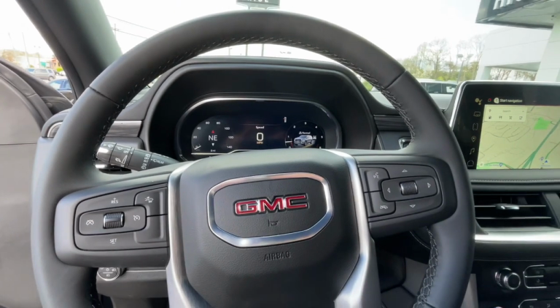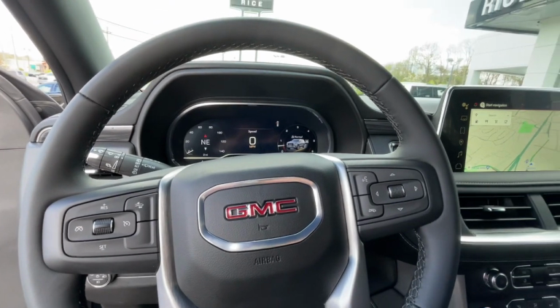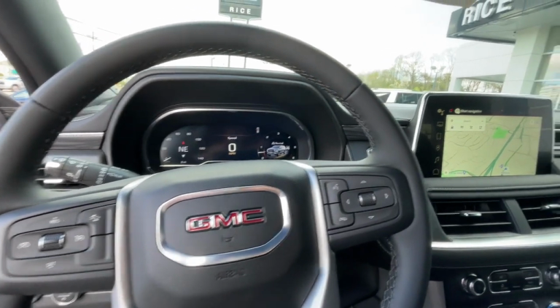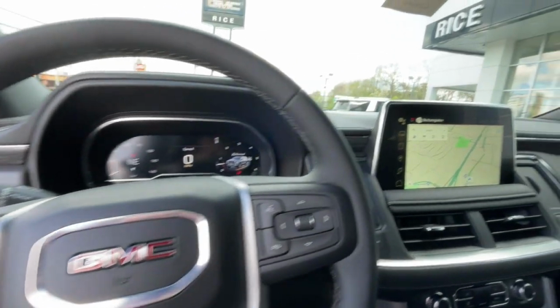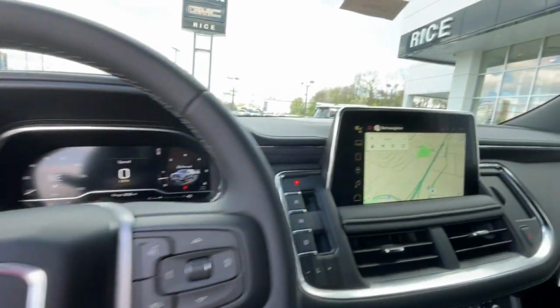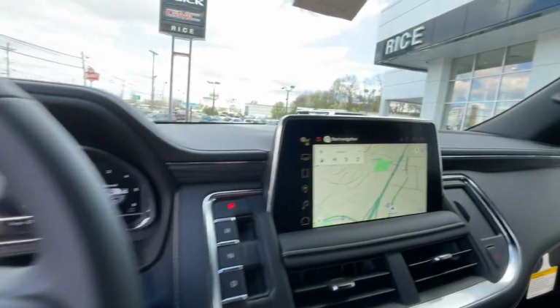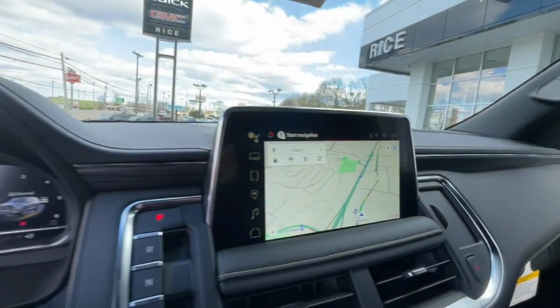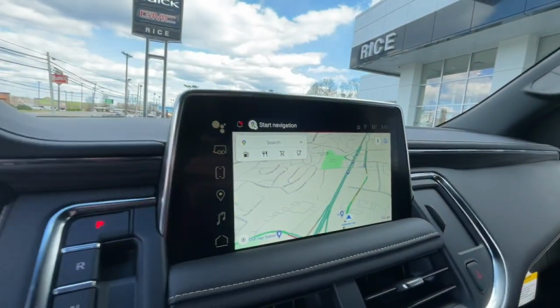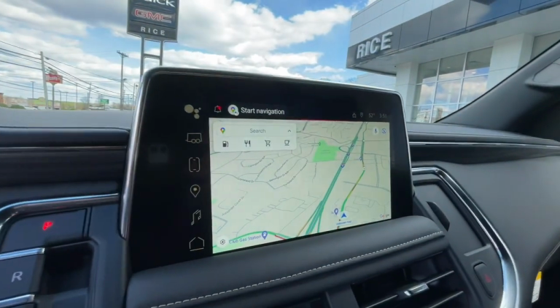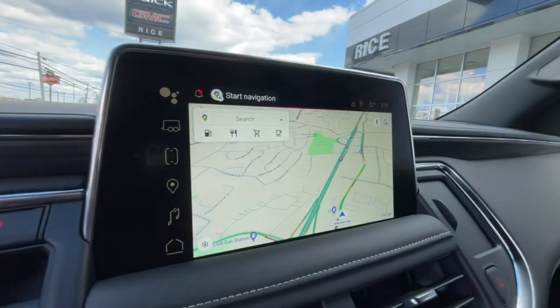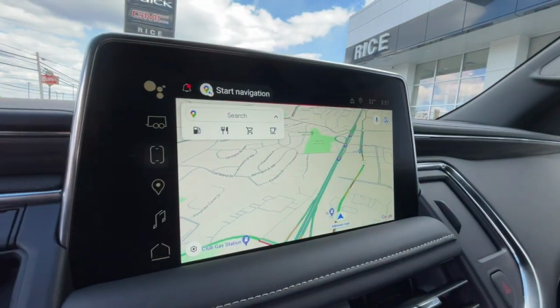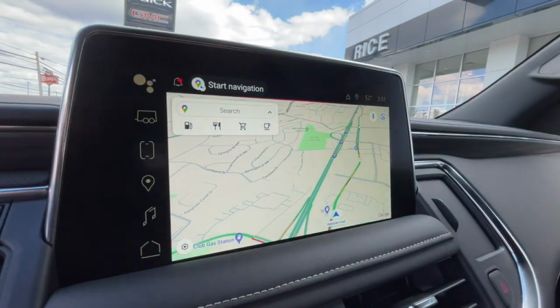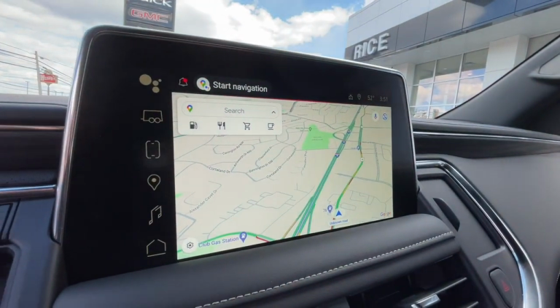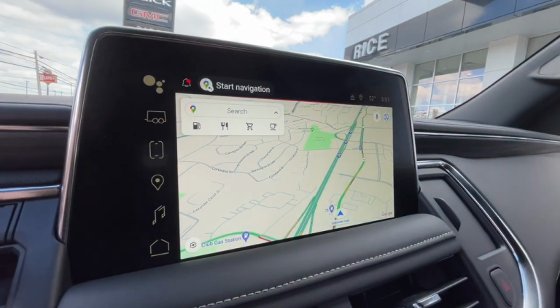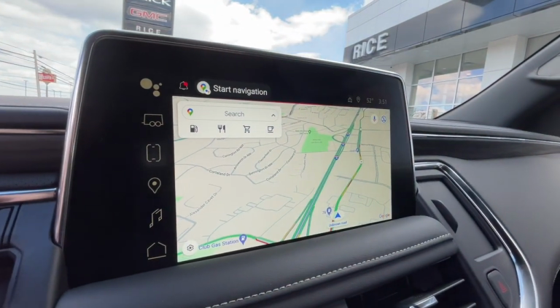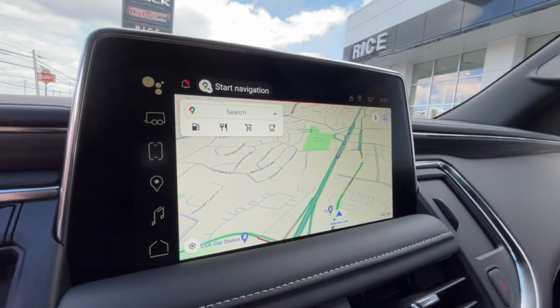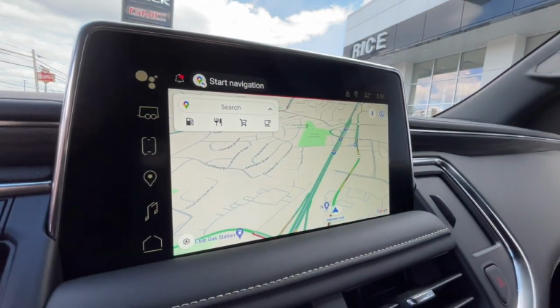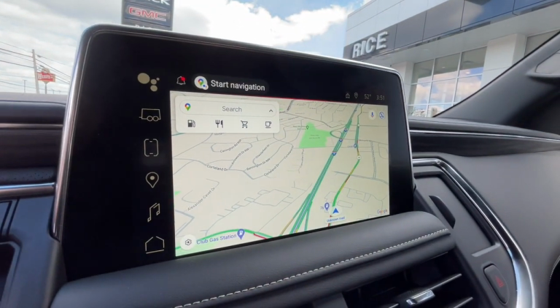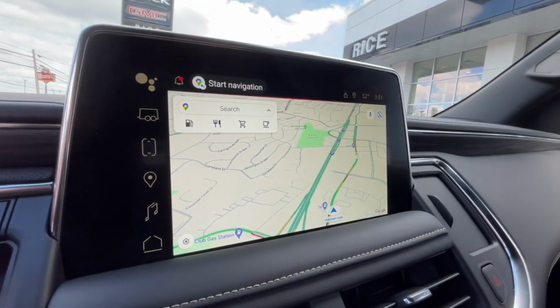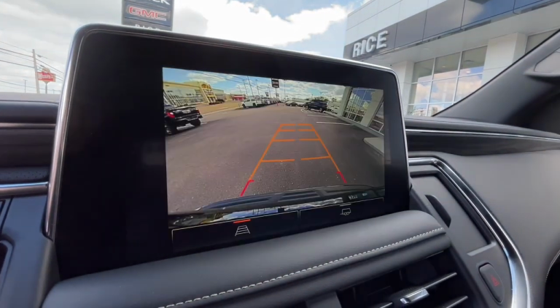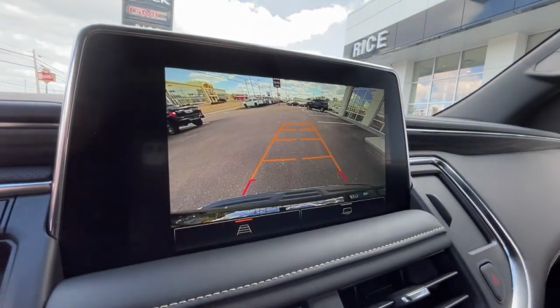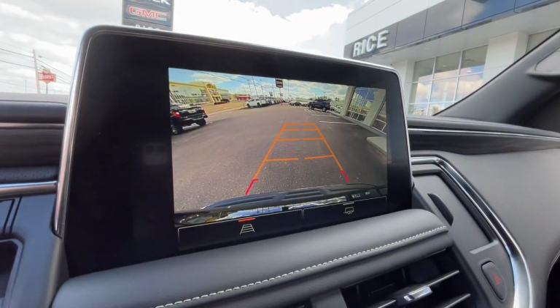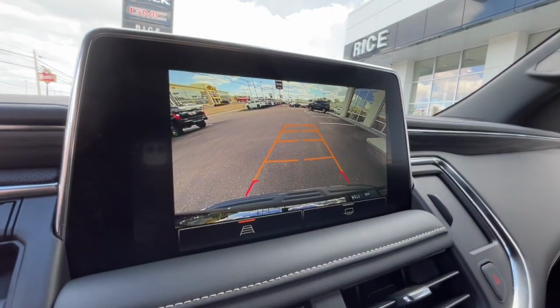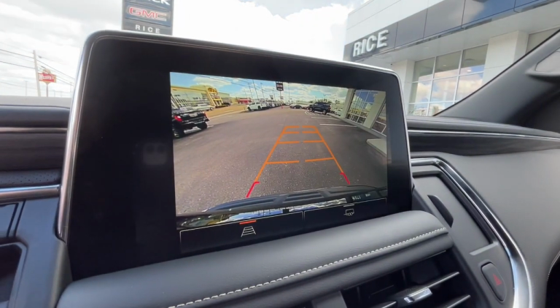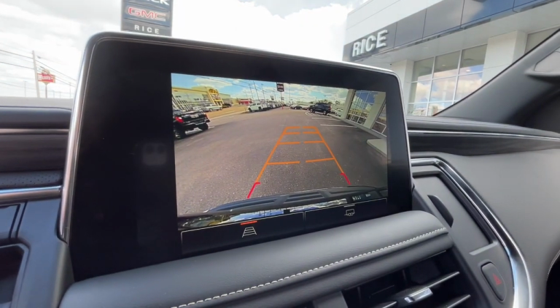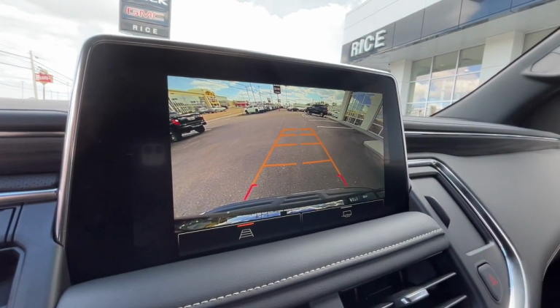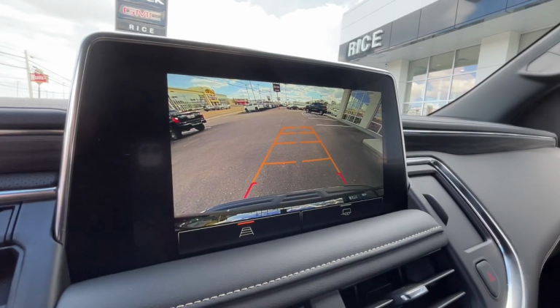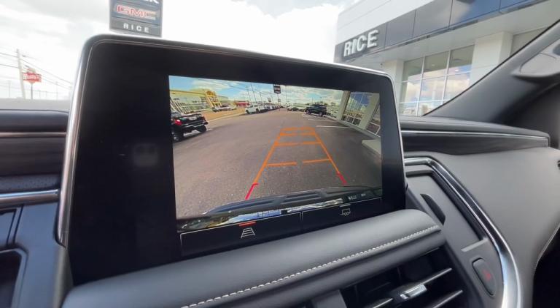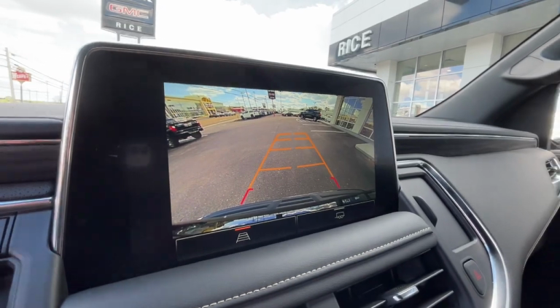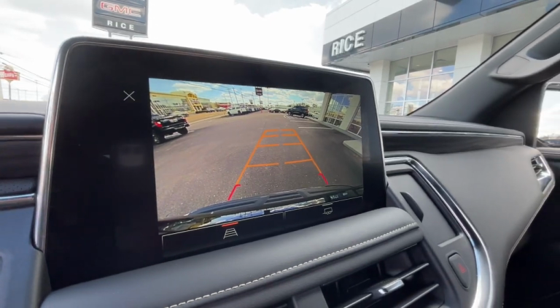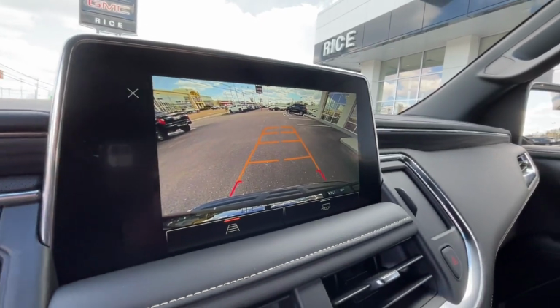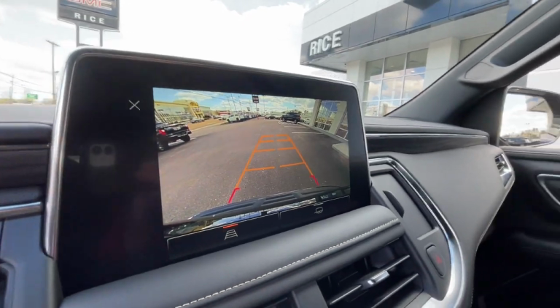Lane departure warning, keyless entry, navigation system, heated driver's seat, hands-free liftgate.